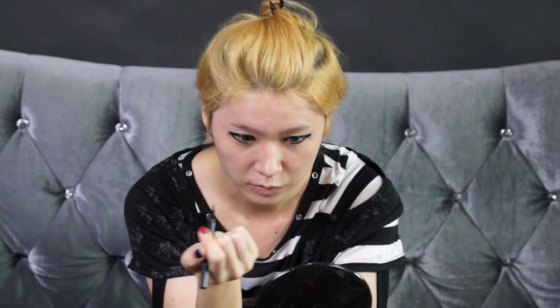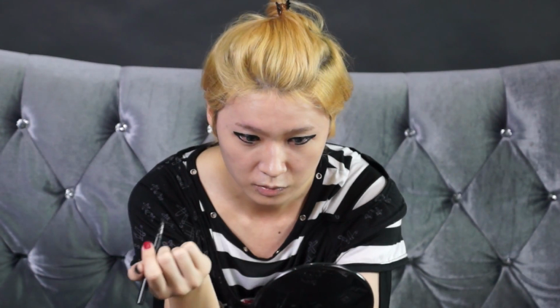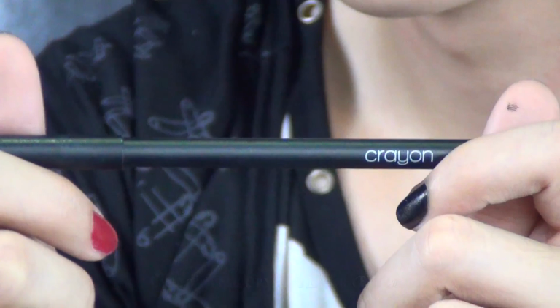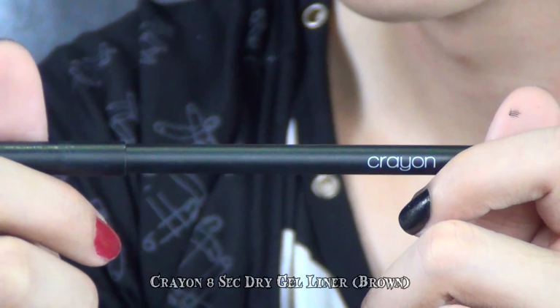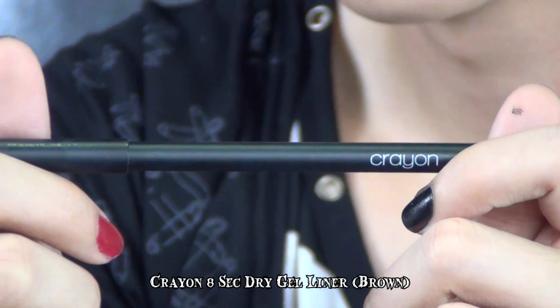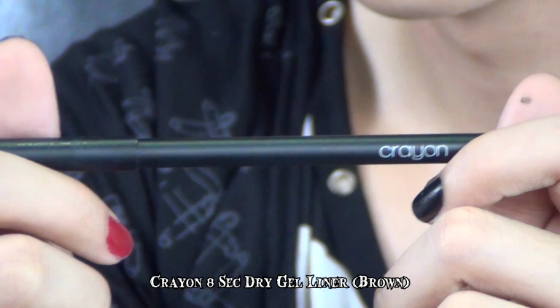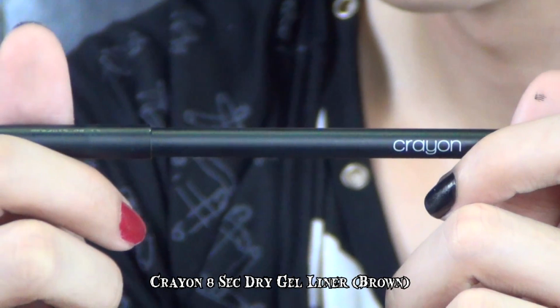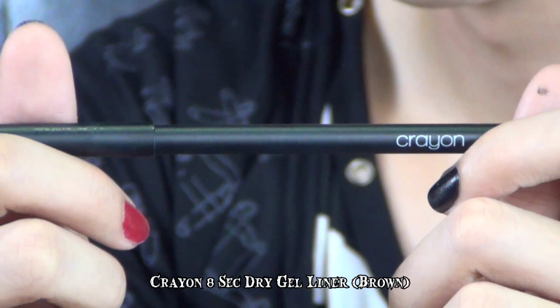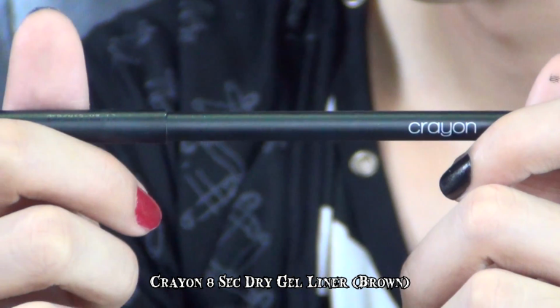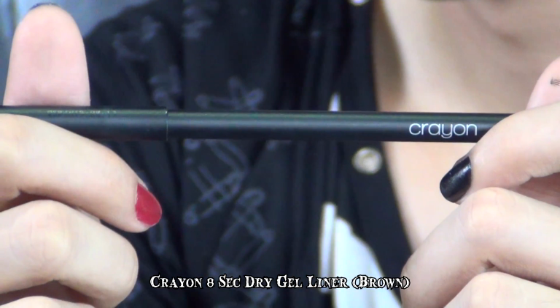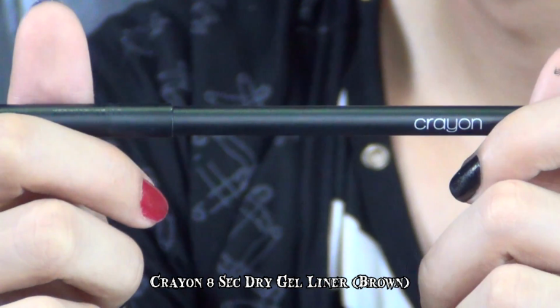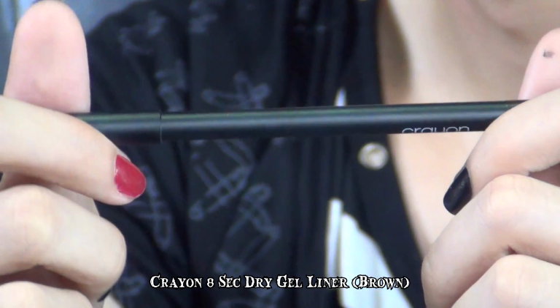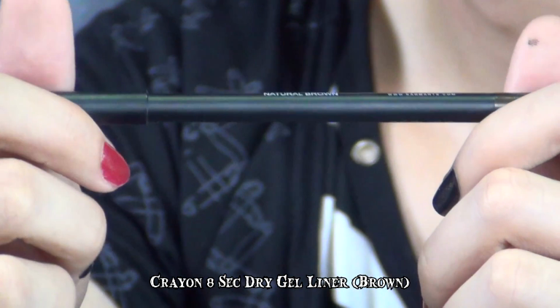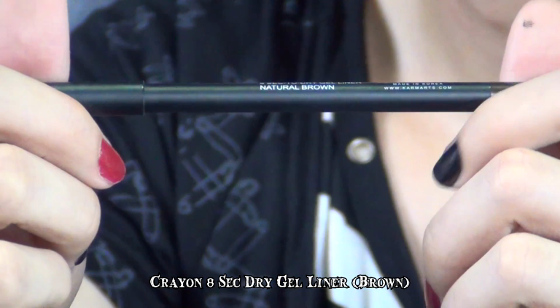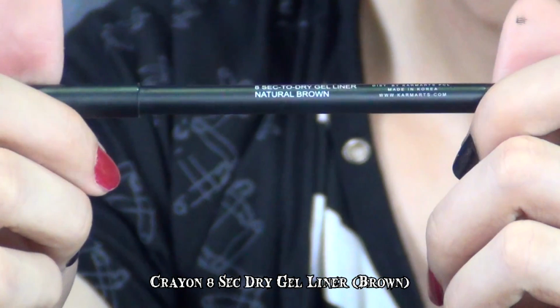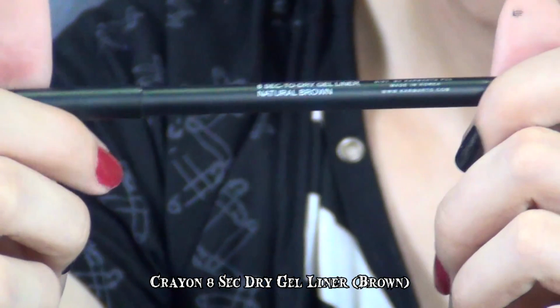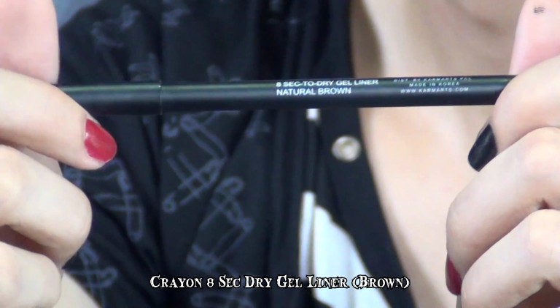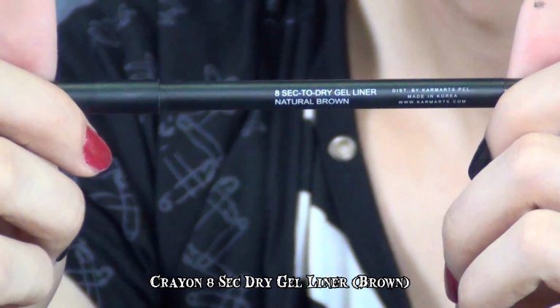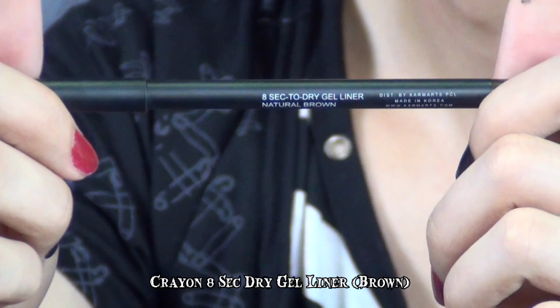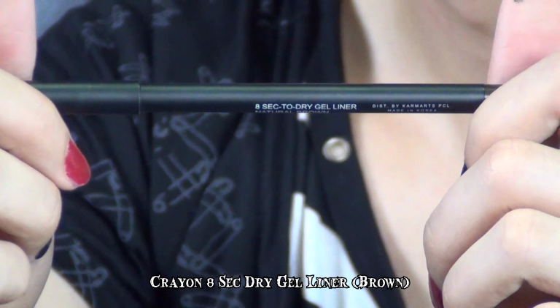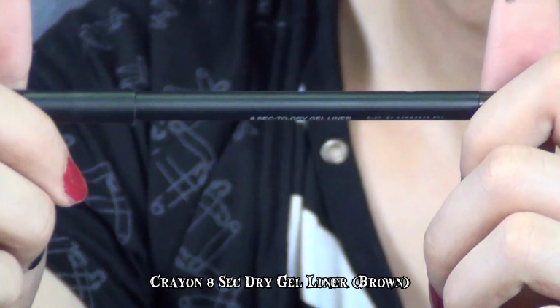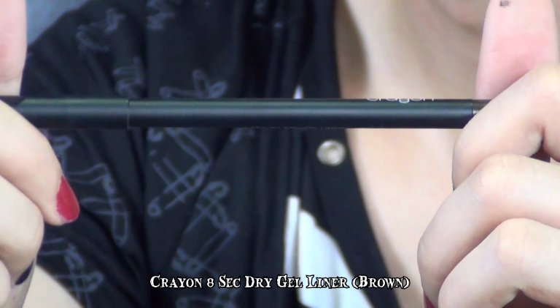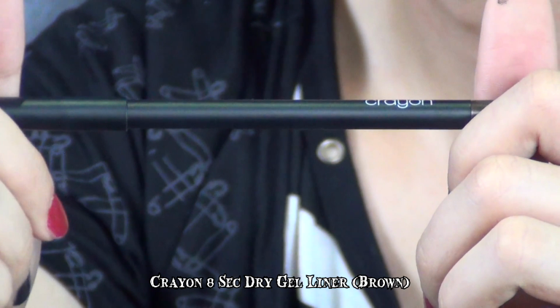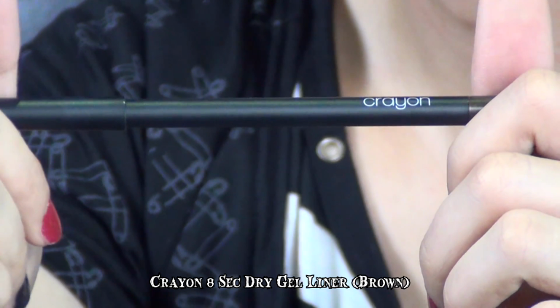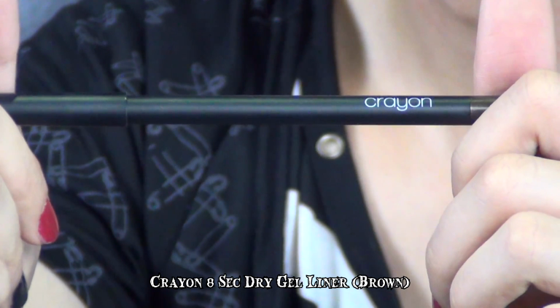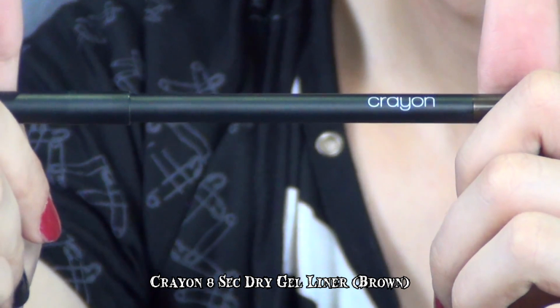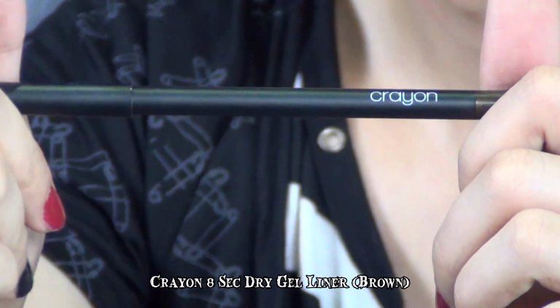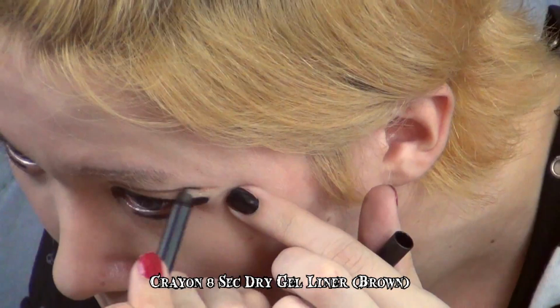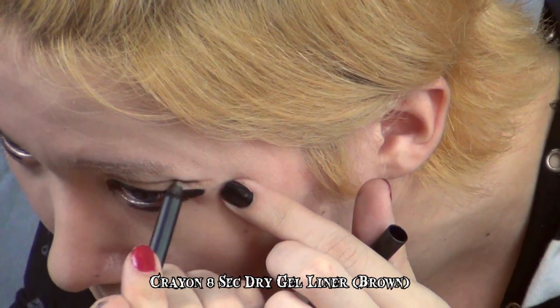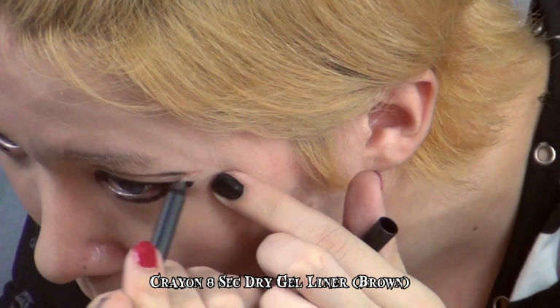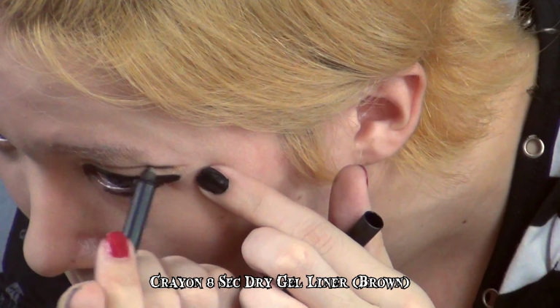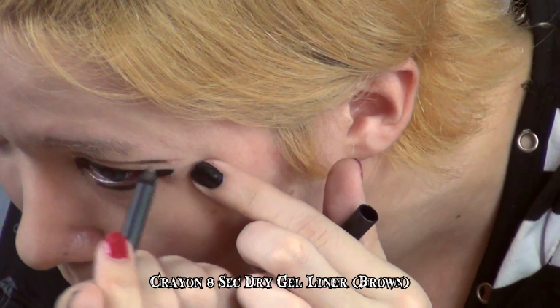I'm using the Crayon Gel Liner in Brown, which dries in 8 seconds. This will accentuate the double eyelid look.